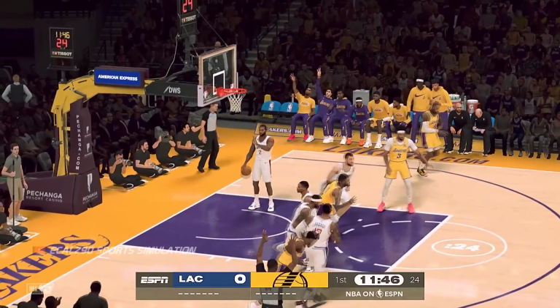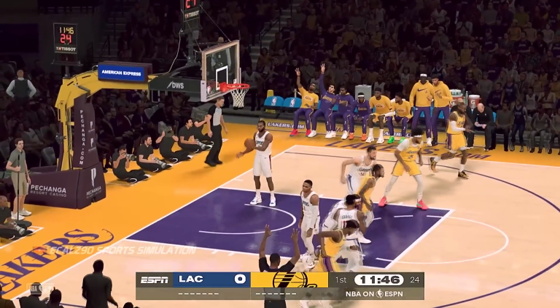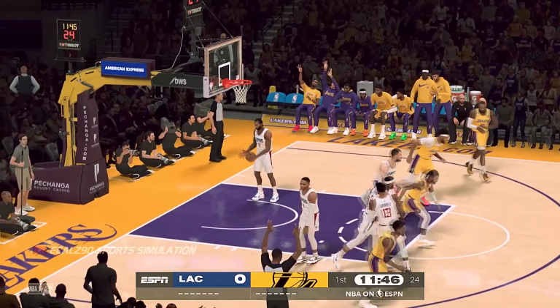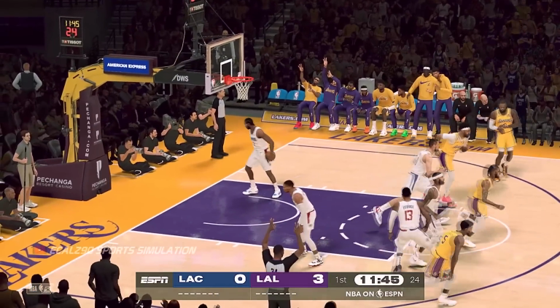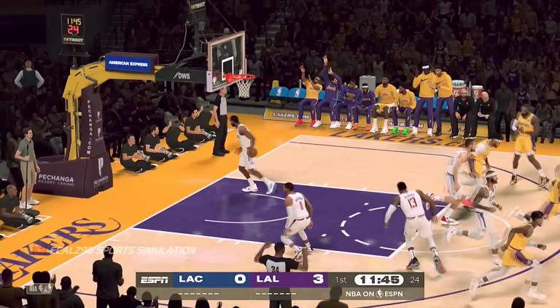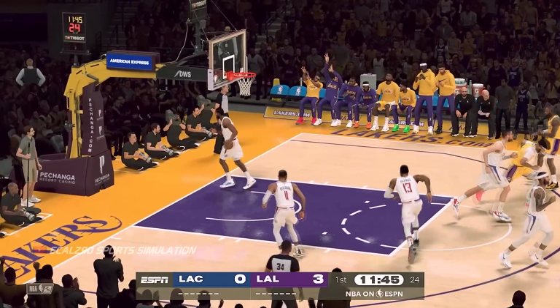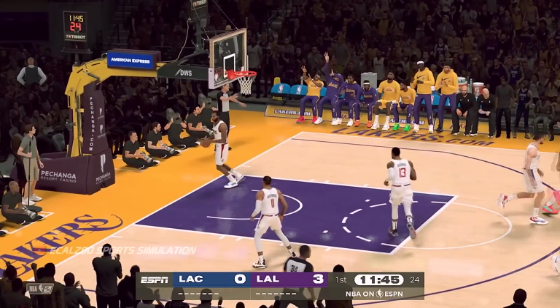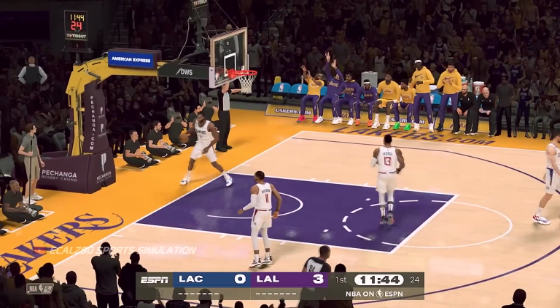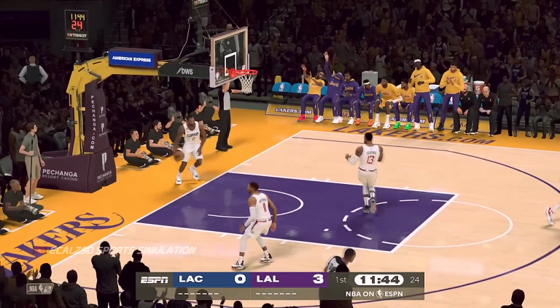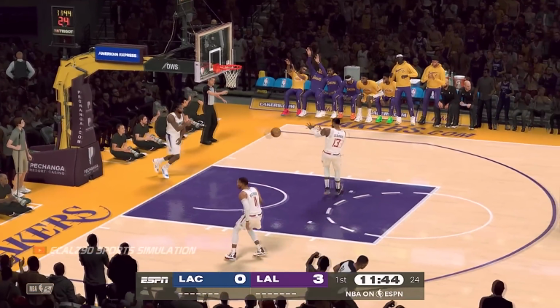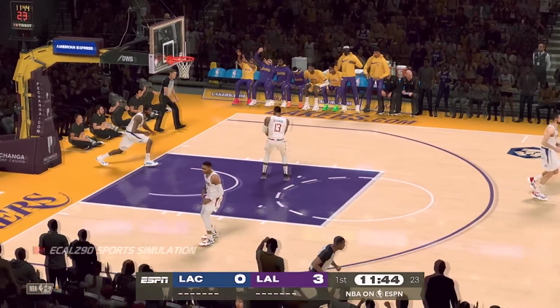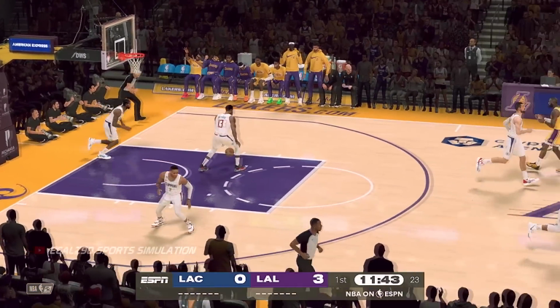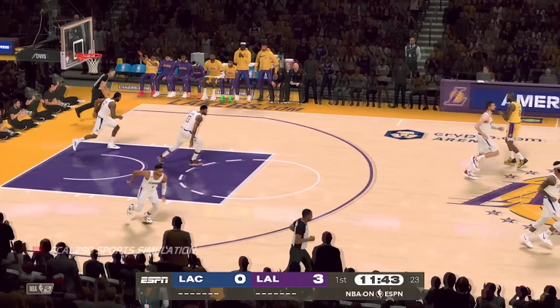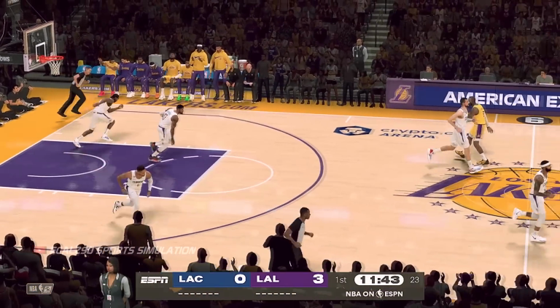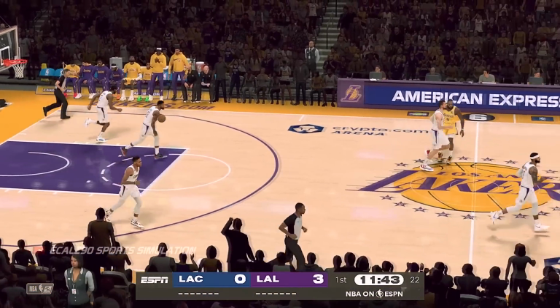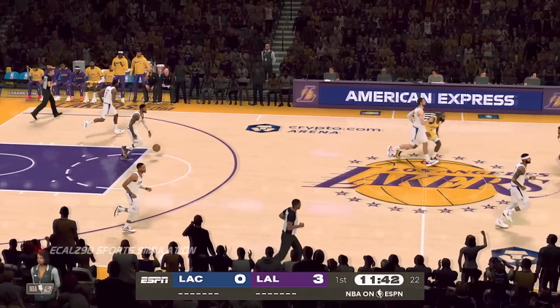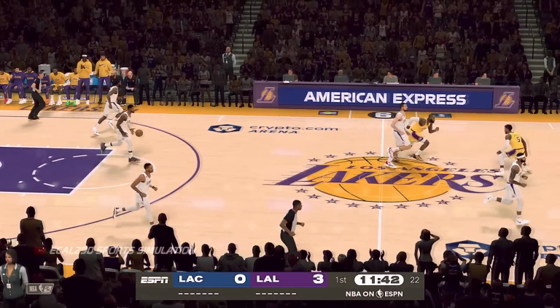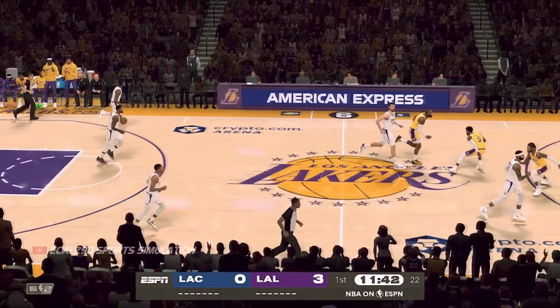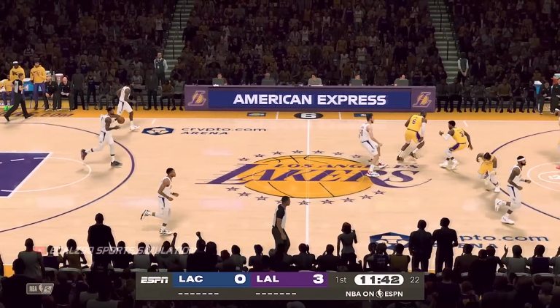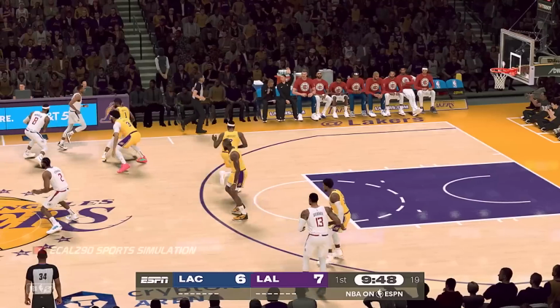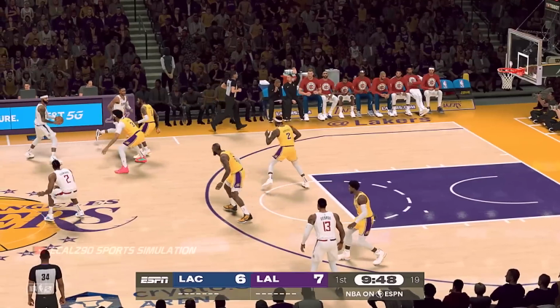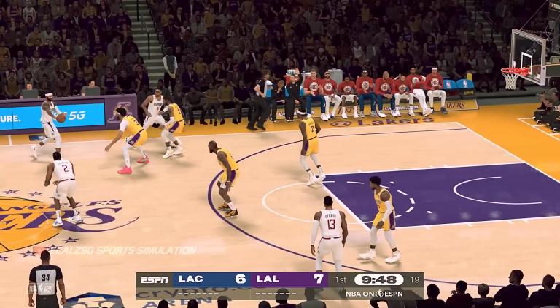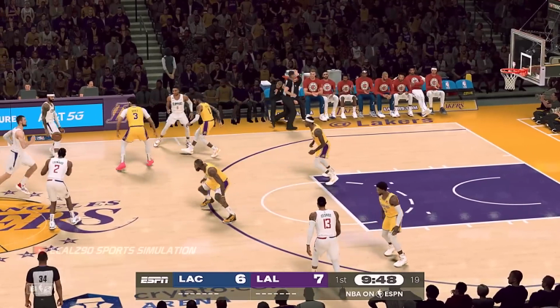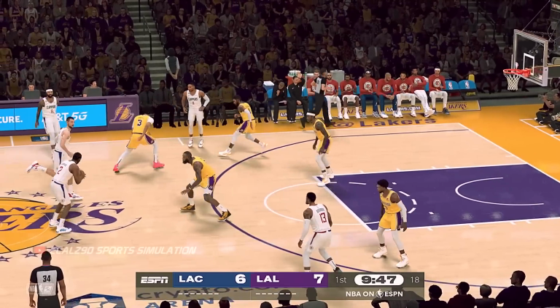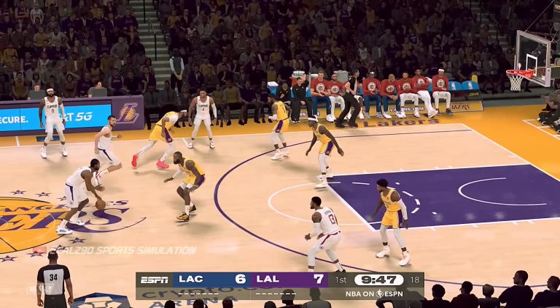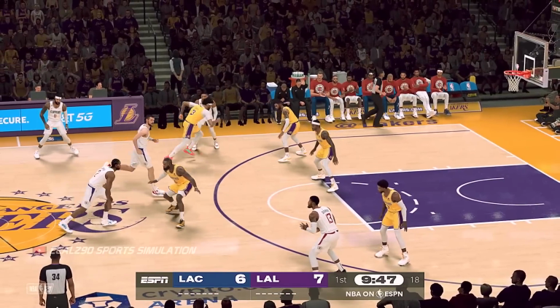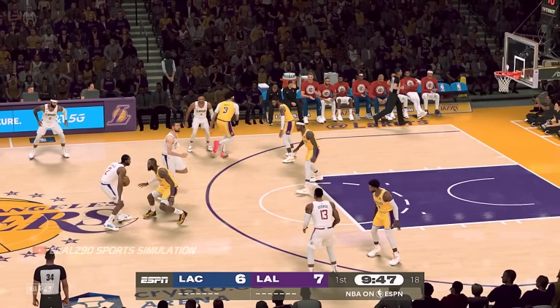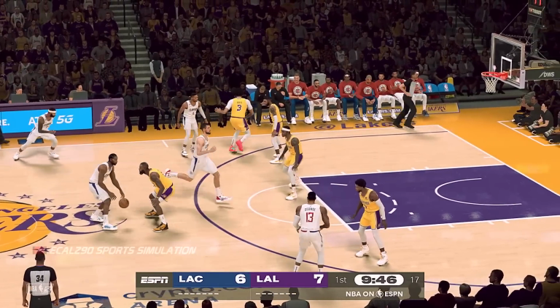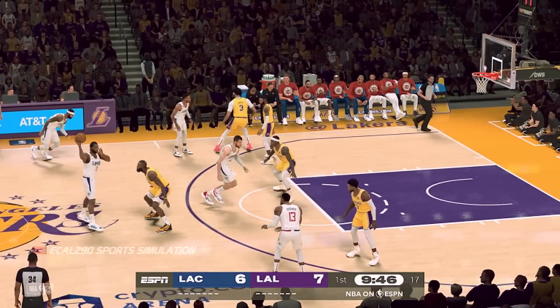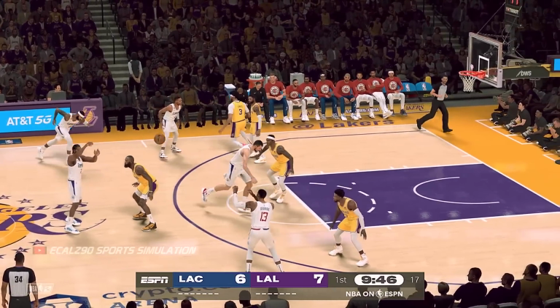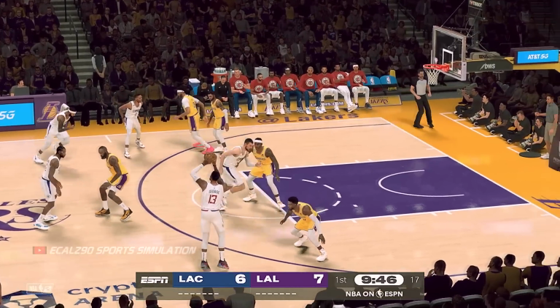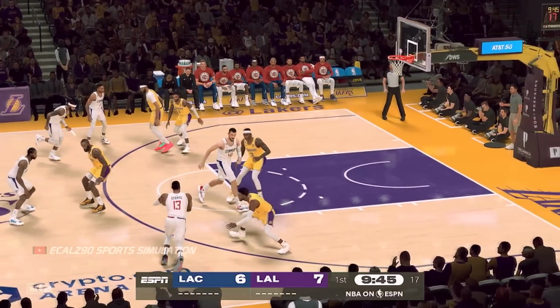Now the opening lineup for the Los Angeles Clippers. The key threats are to do it without fouling — just terrific defense.